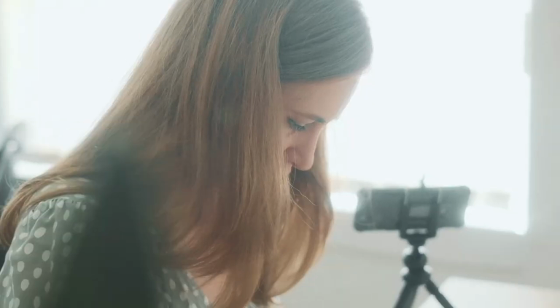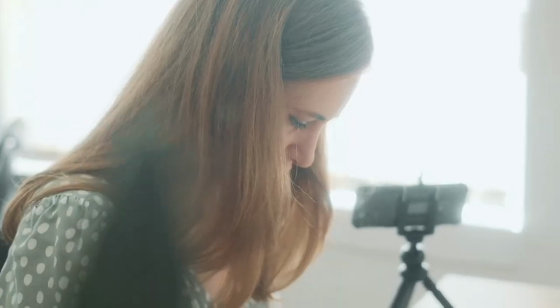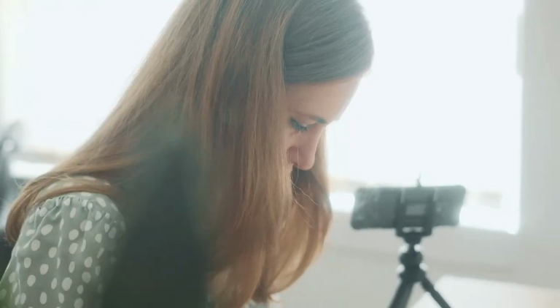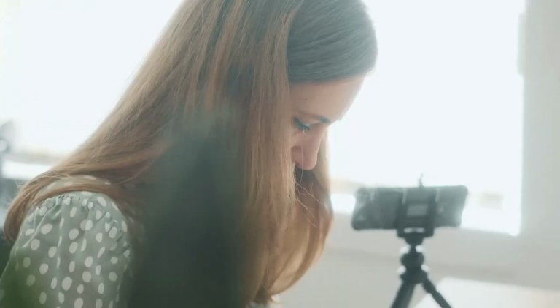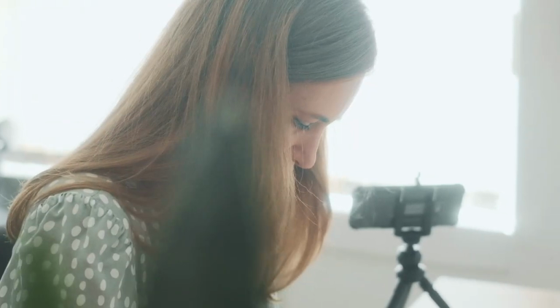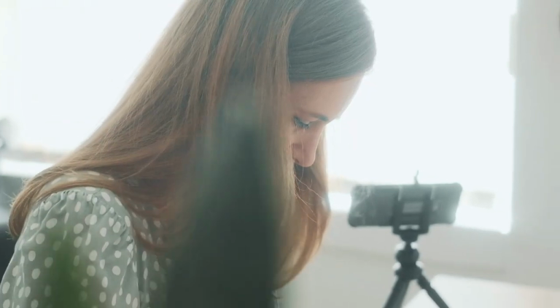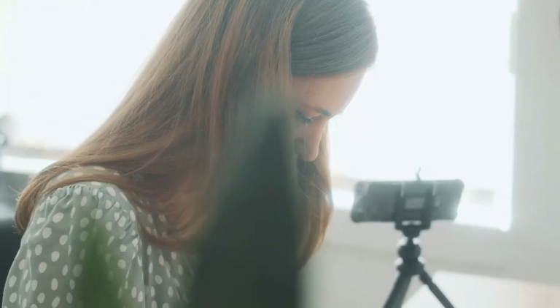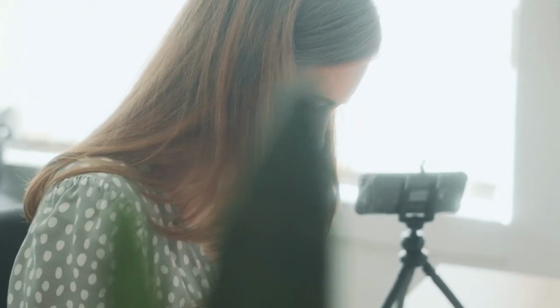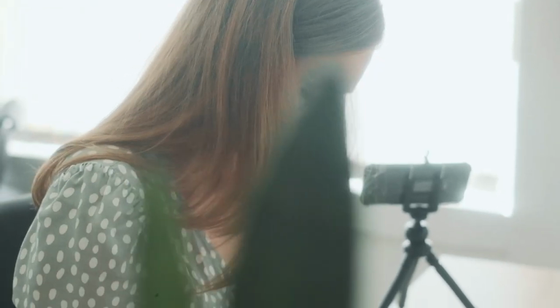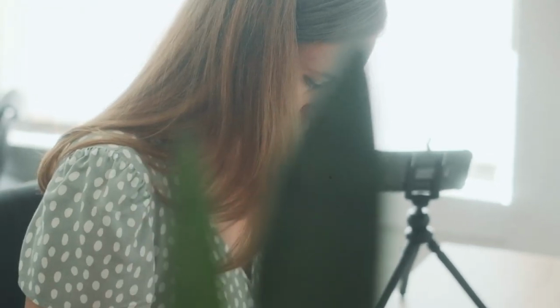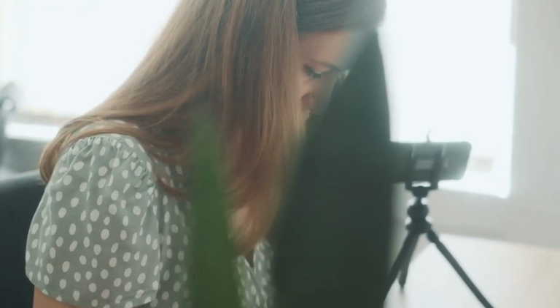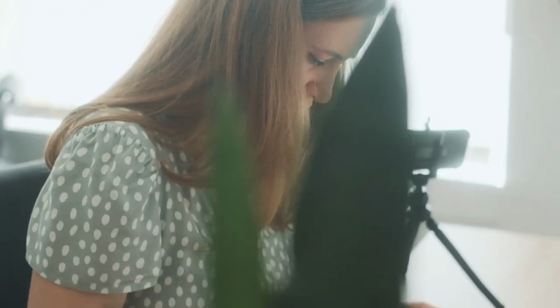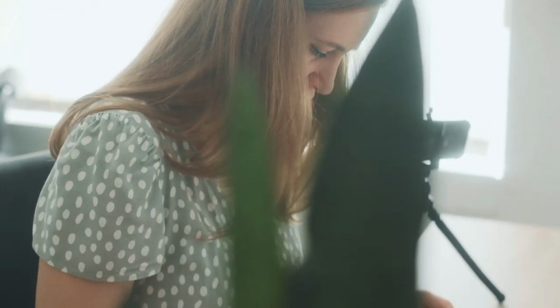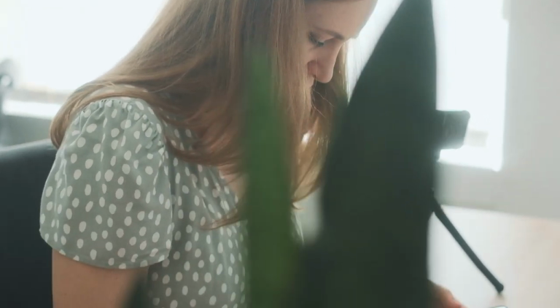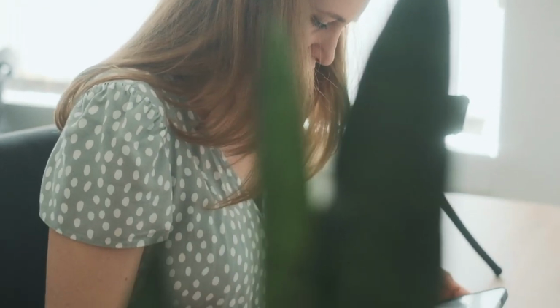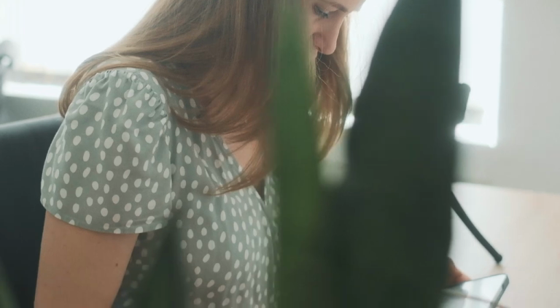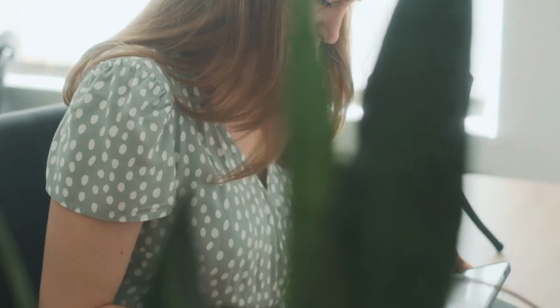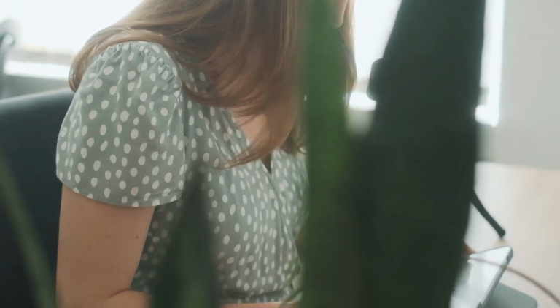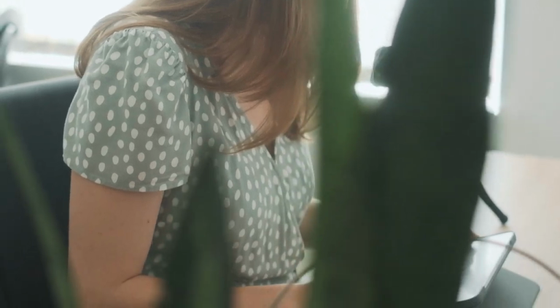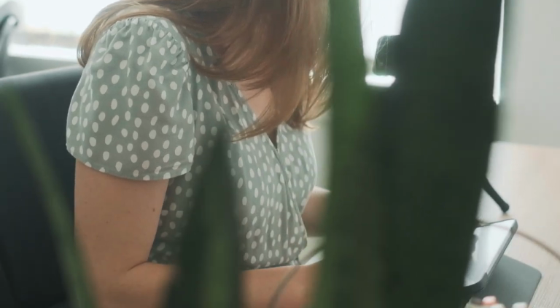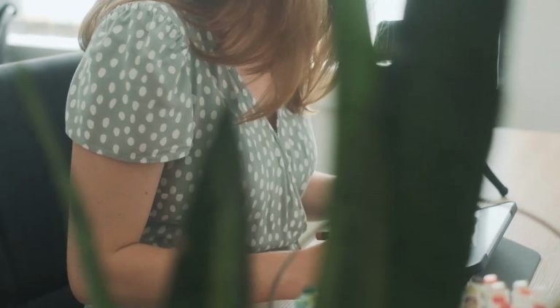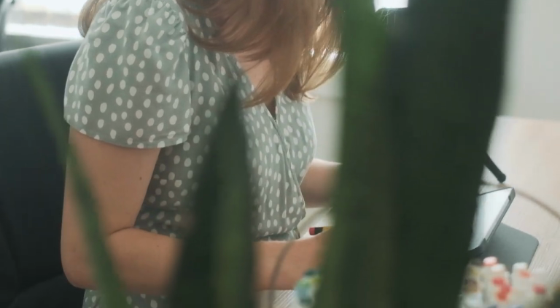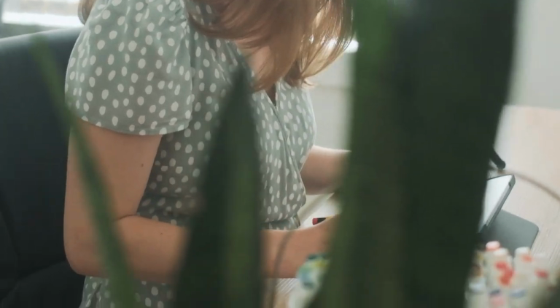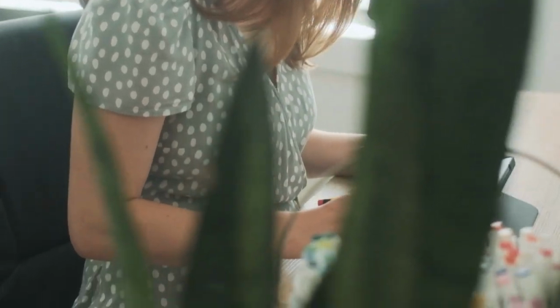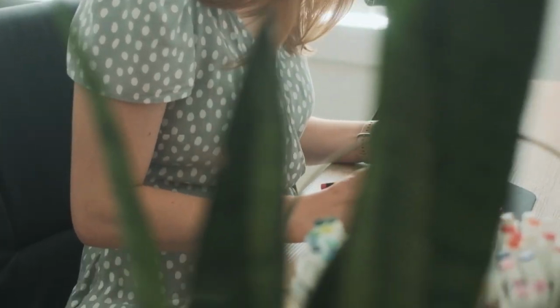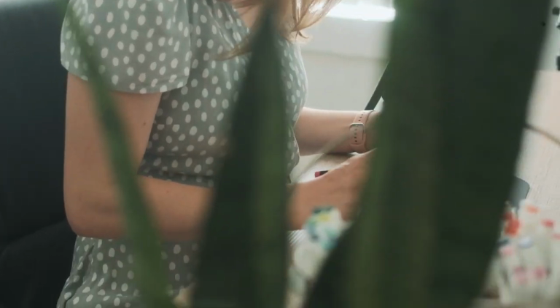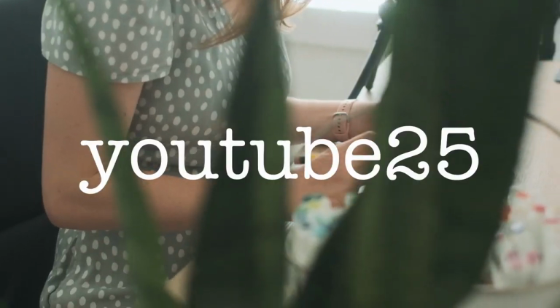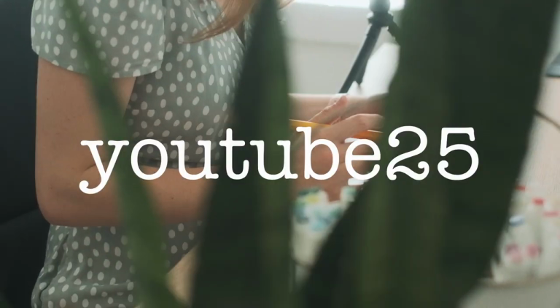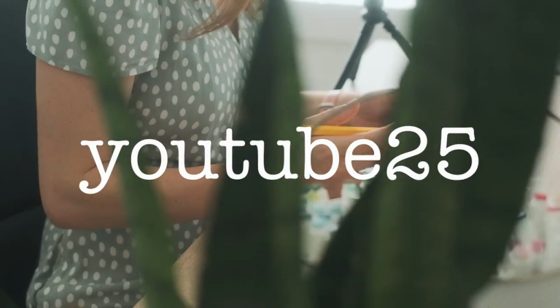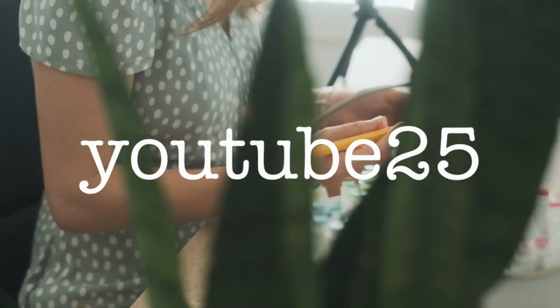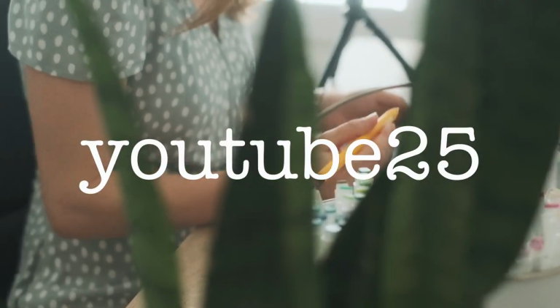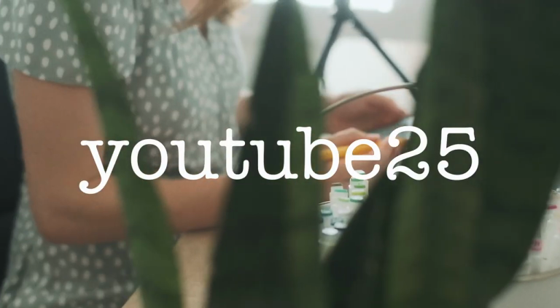Thanks for watching. I hope these tips help you out. And if you're waiting for the discount code, it's YouTube25. Bye!